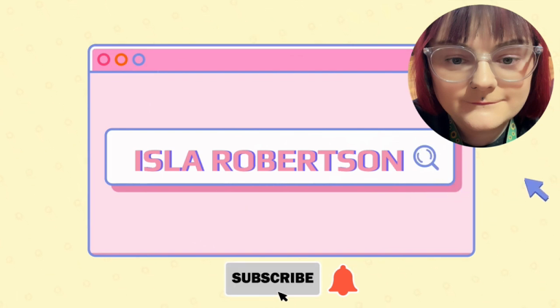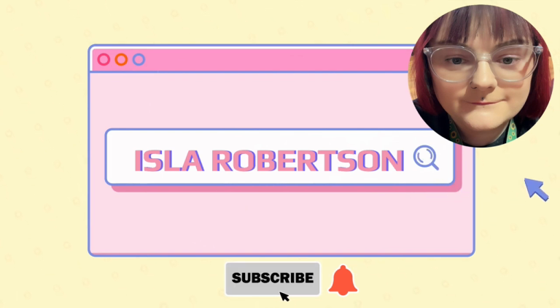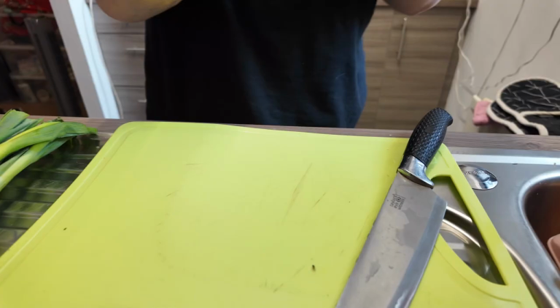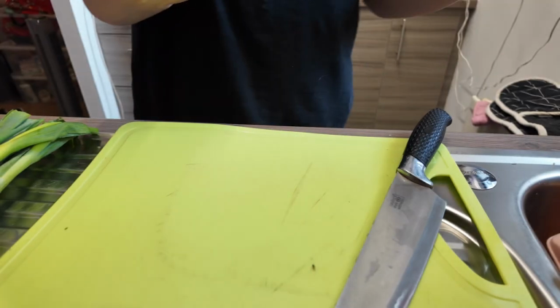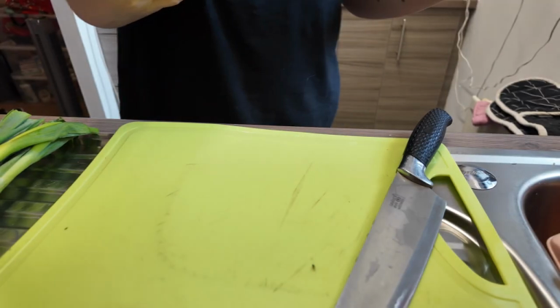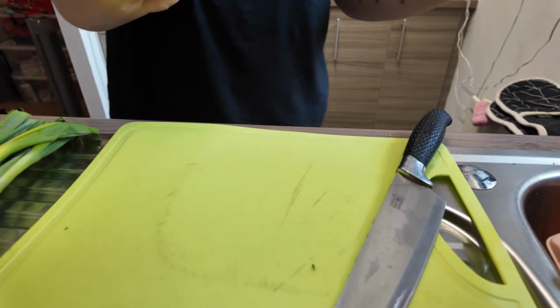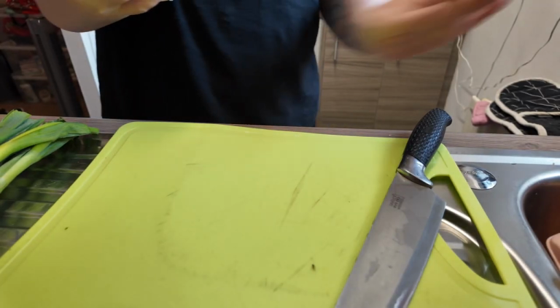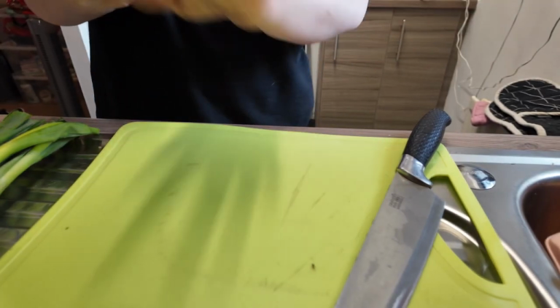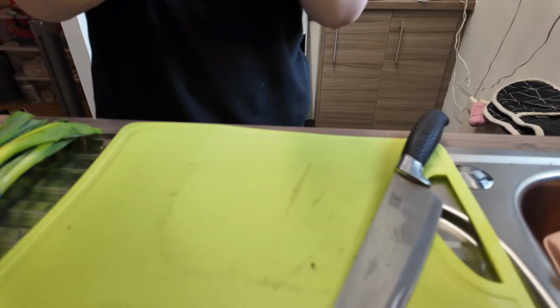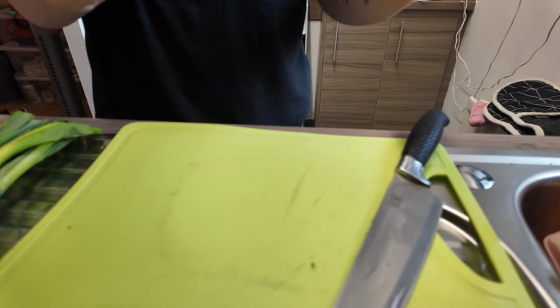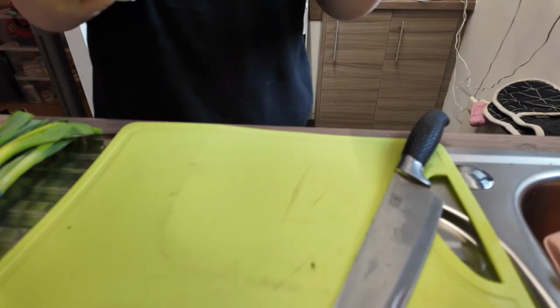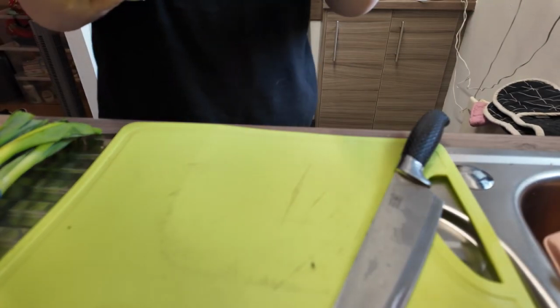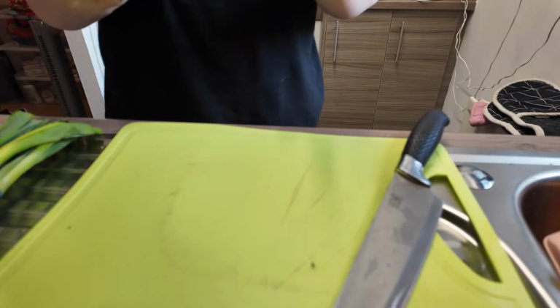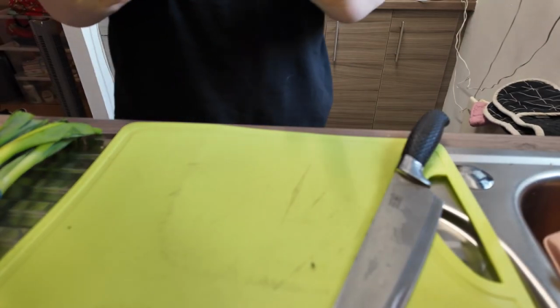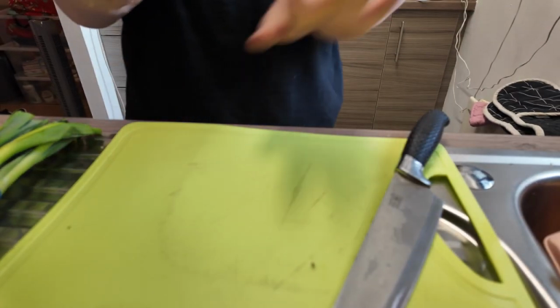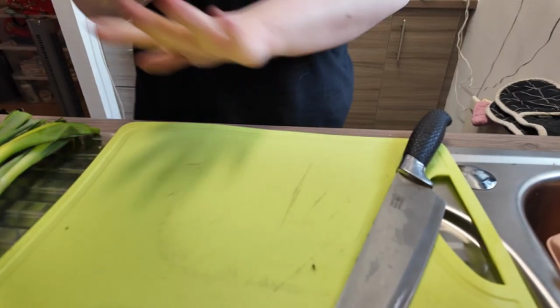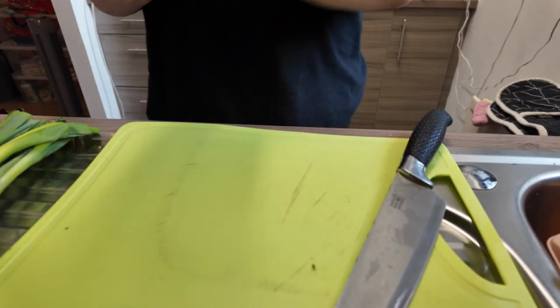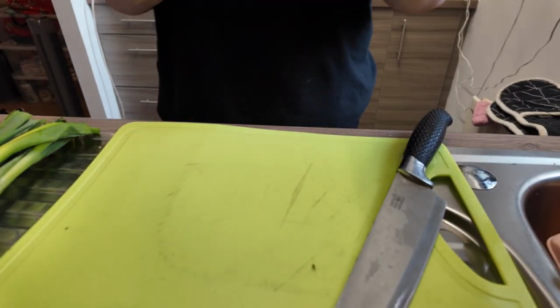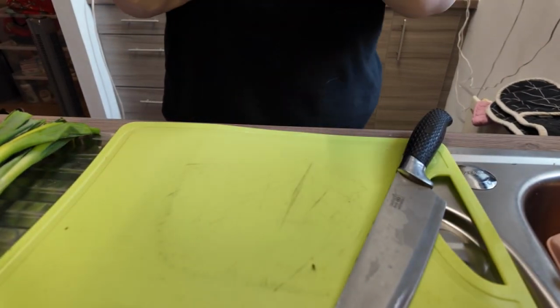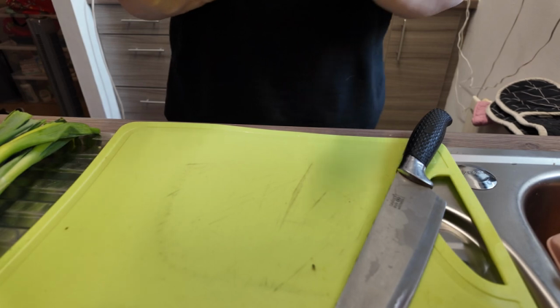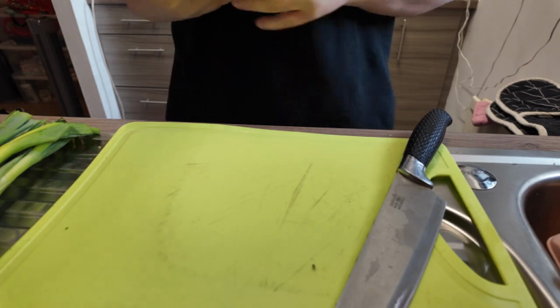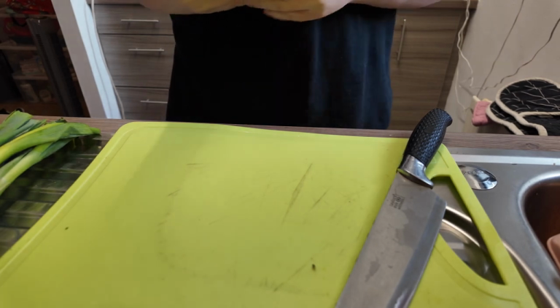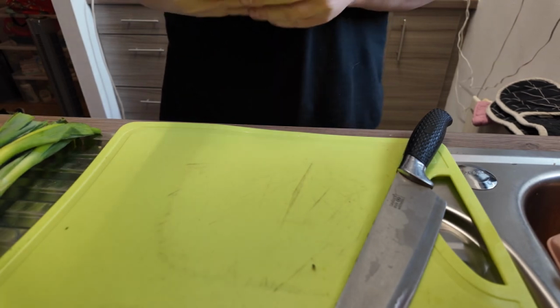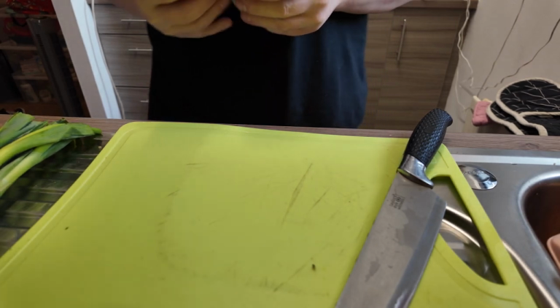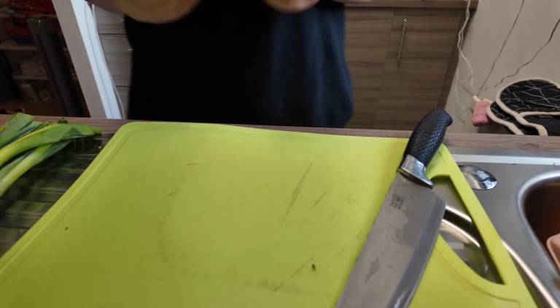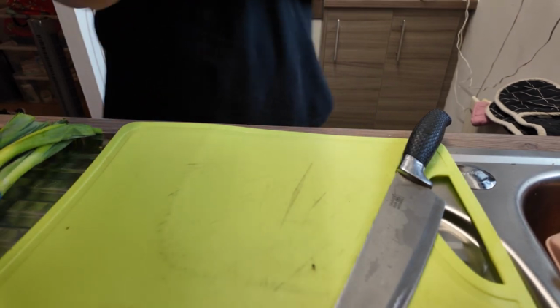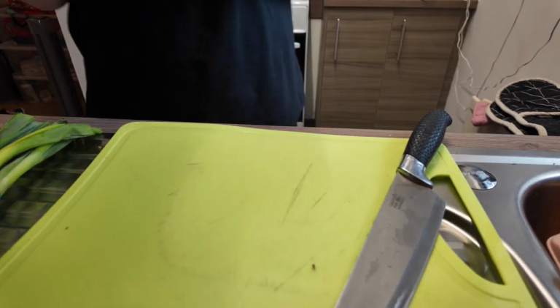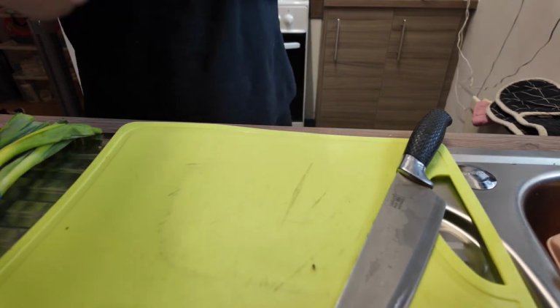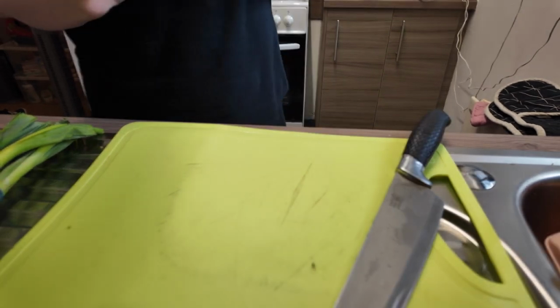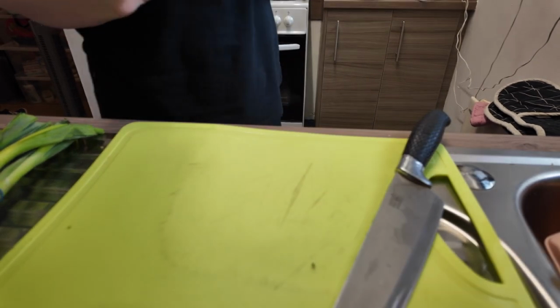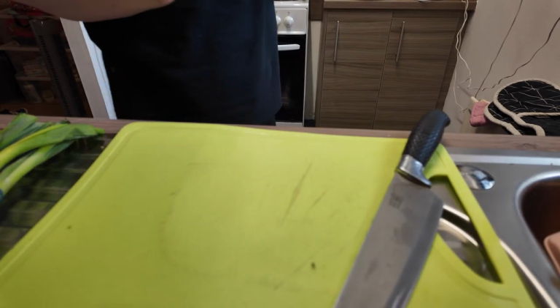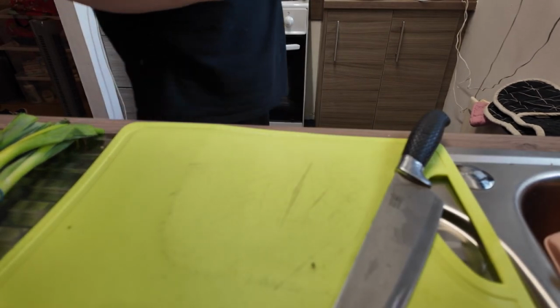Hey everybody, welcome back to YouTube Challenge Showings and welcome. So for today we're going to make tomato soup.